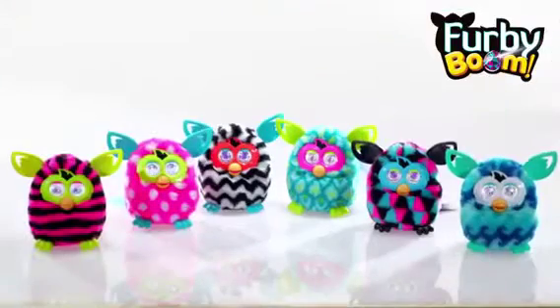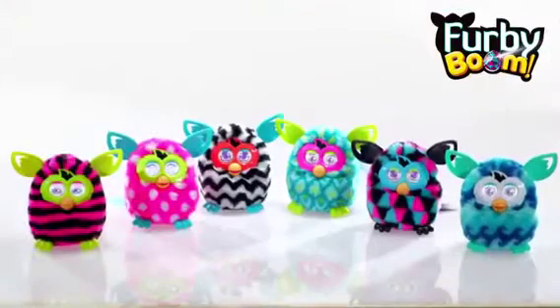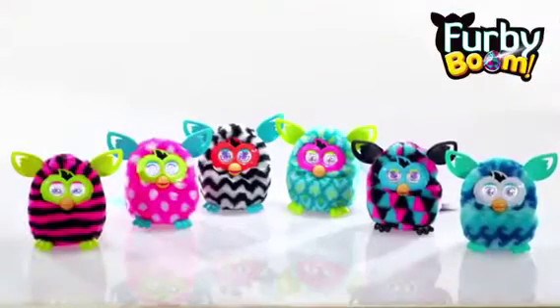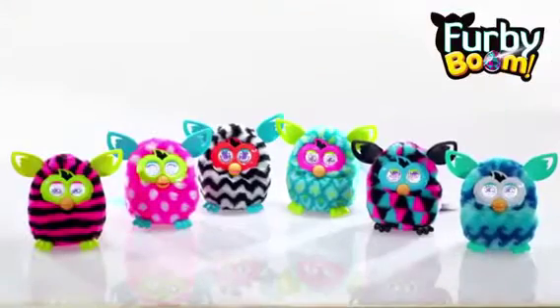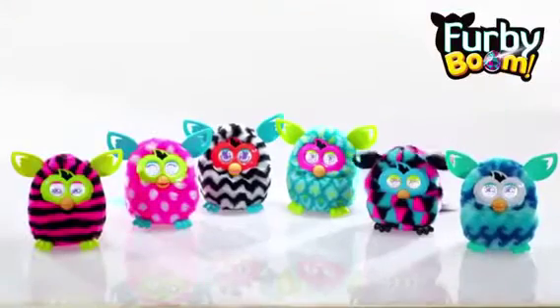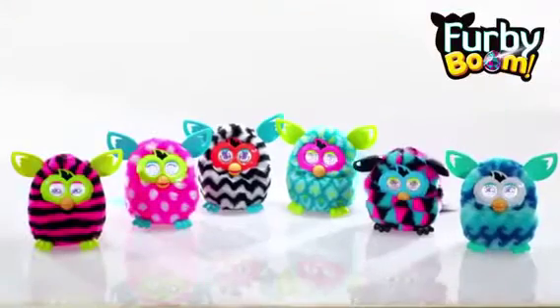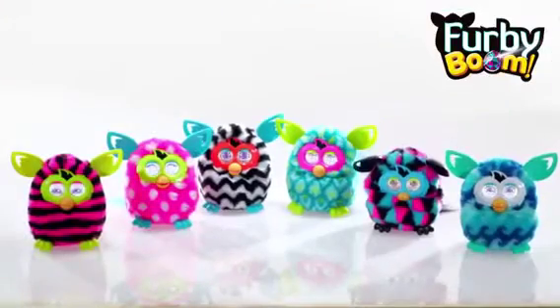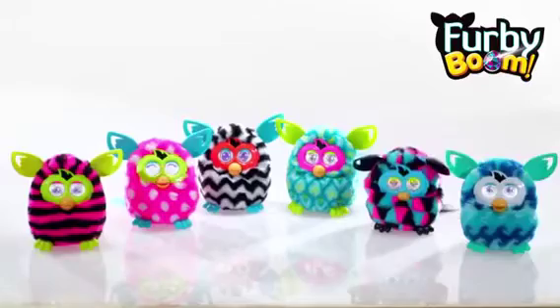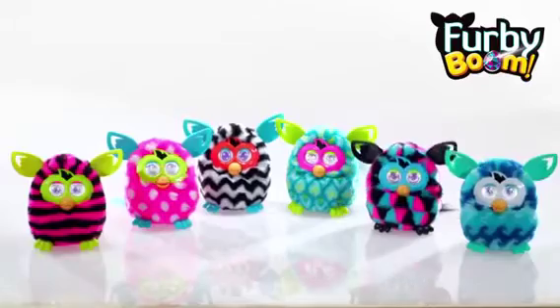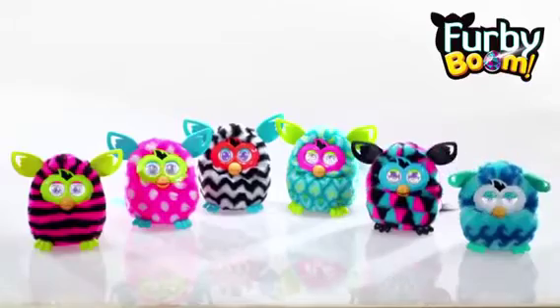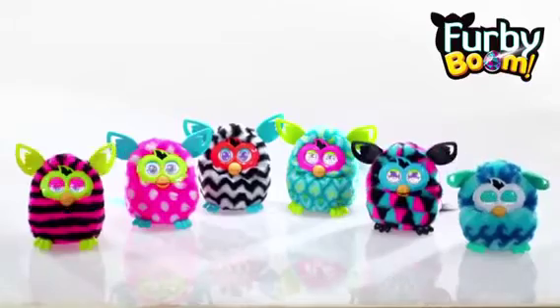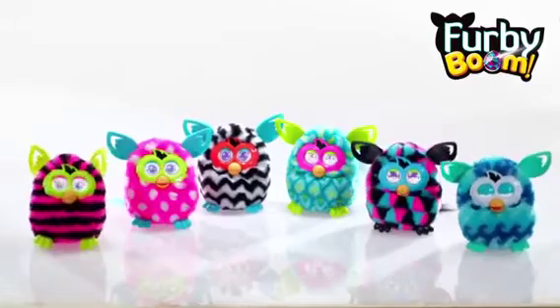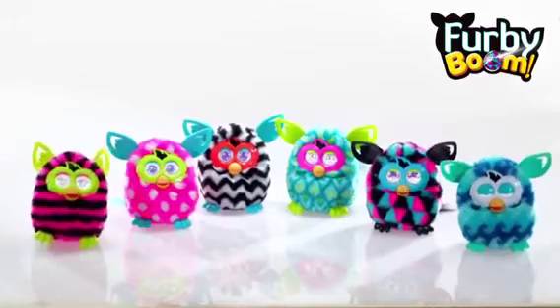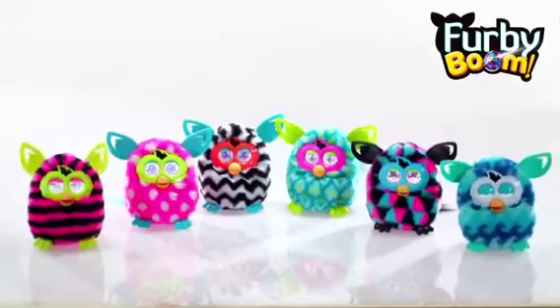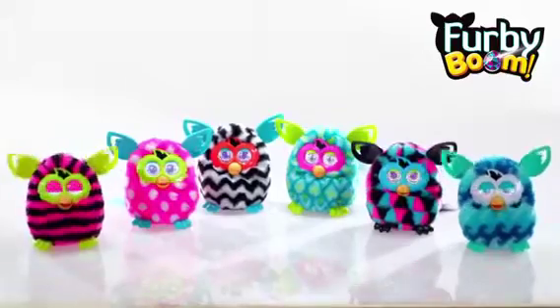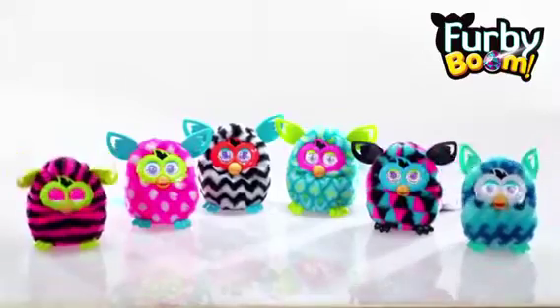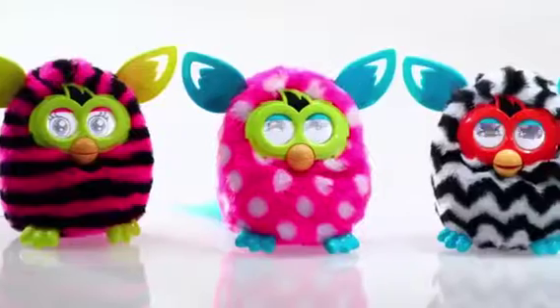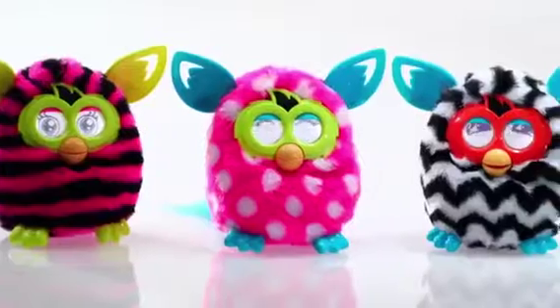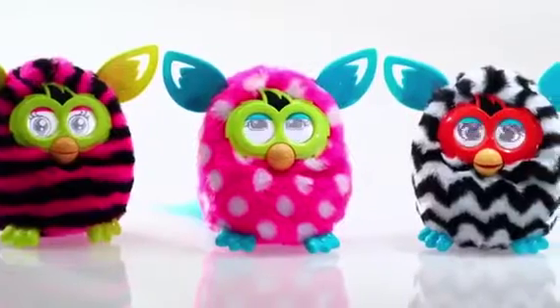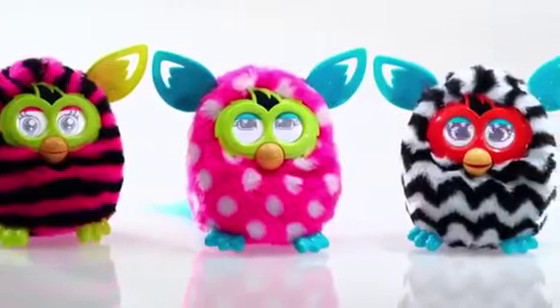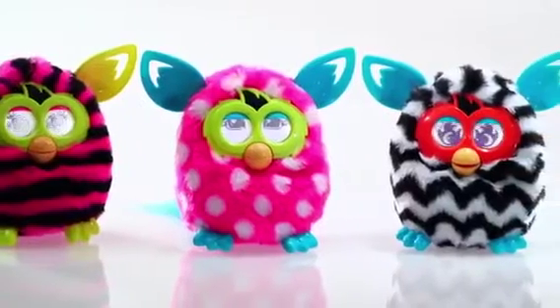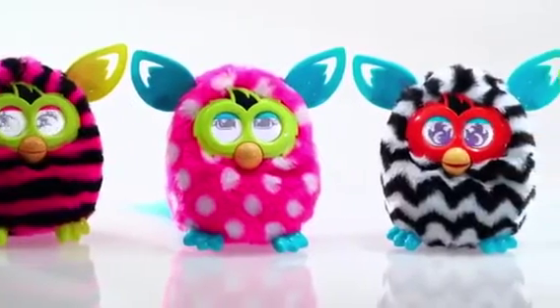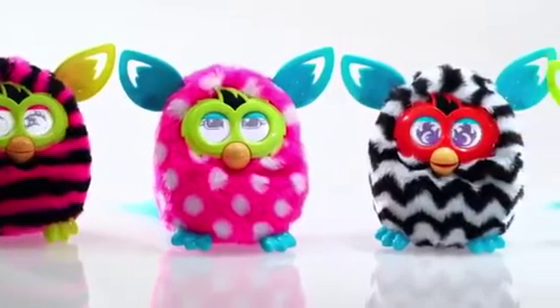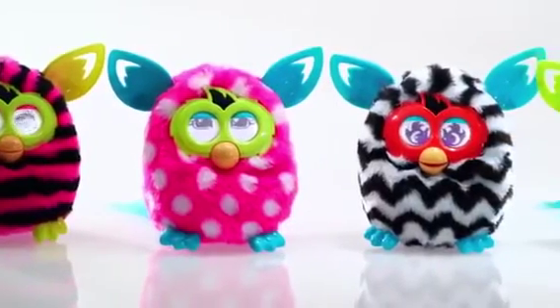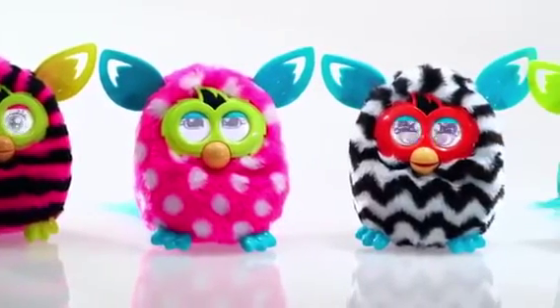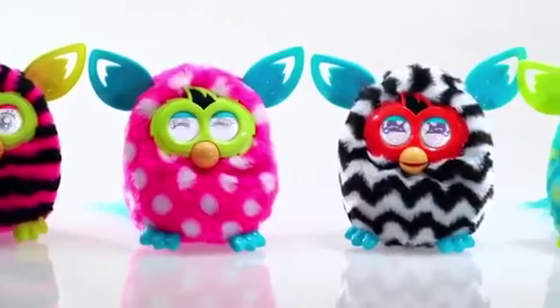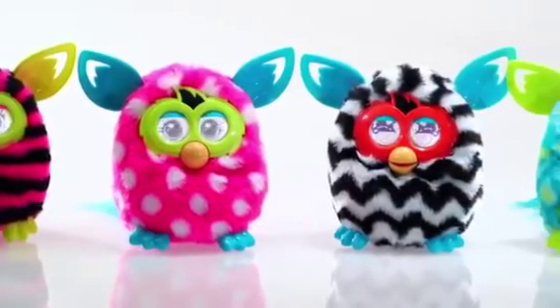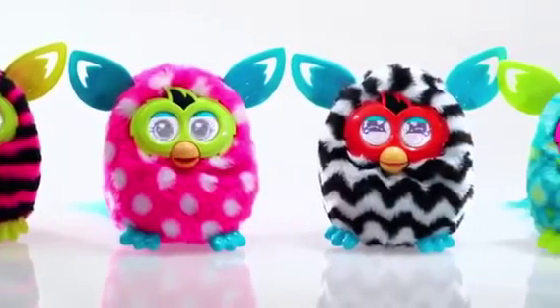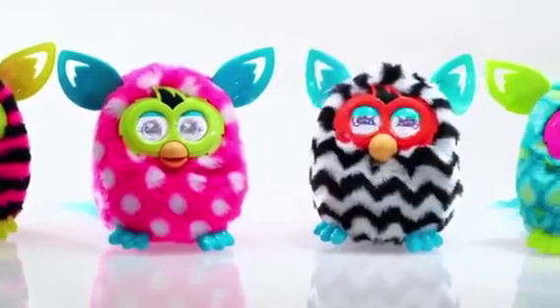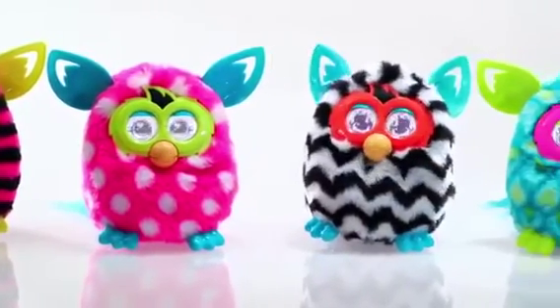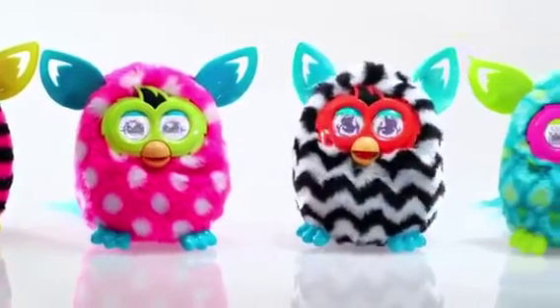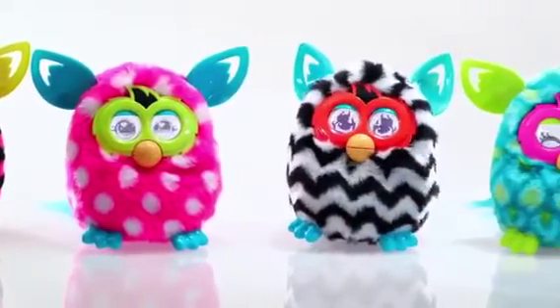Introducing Furby Boom from Hasbro. Furby Boom does everything that Furby does and more.